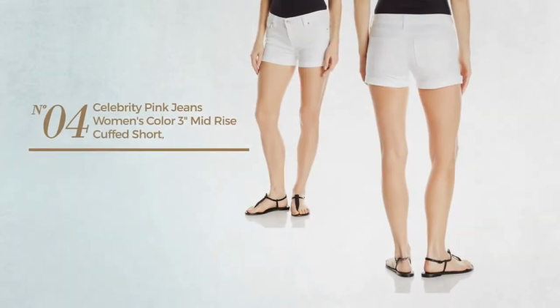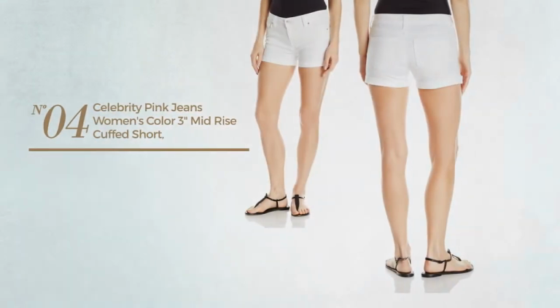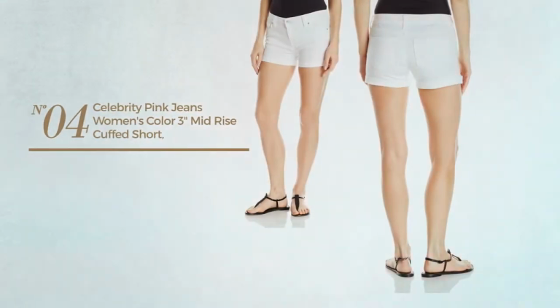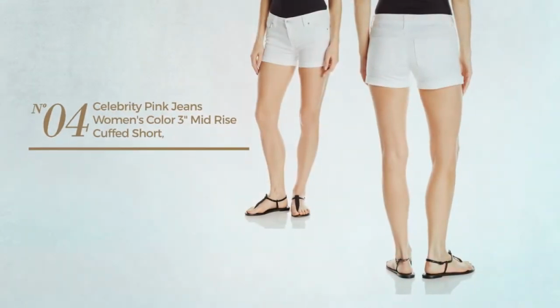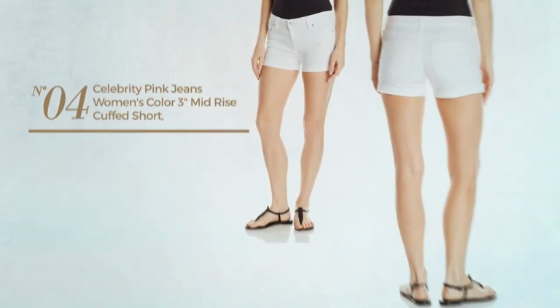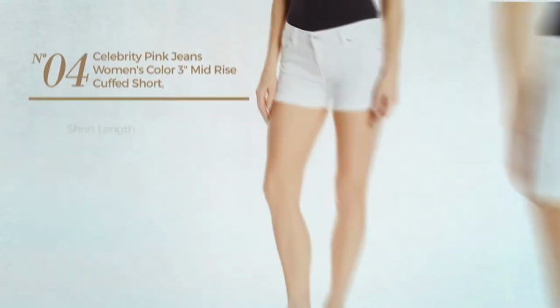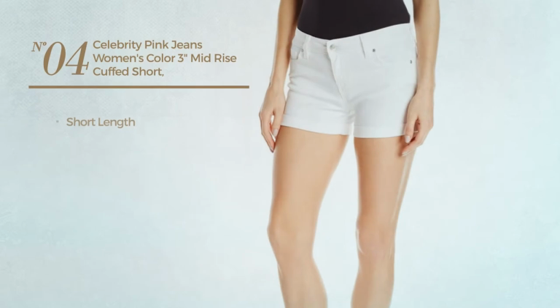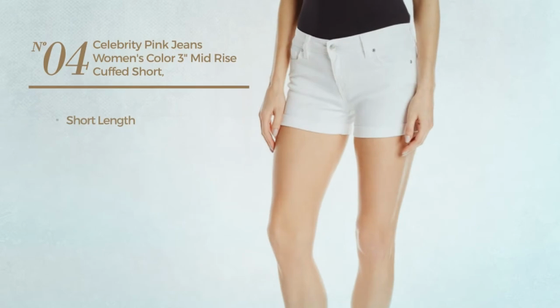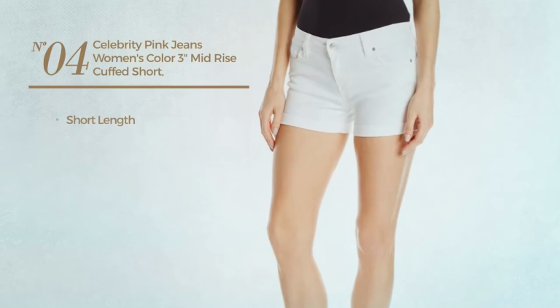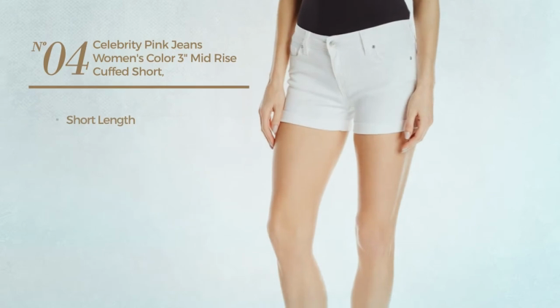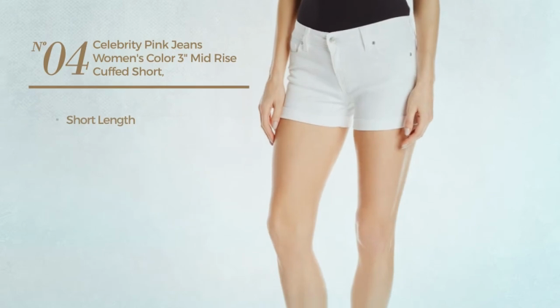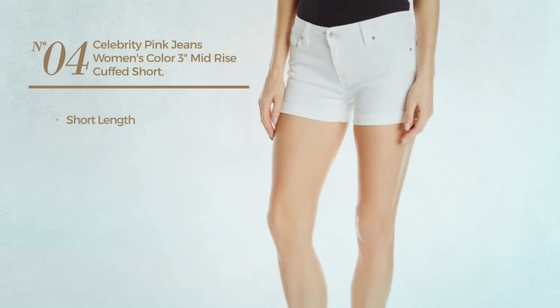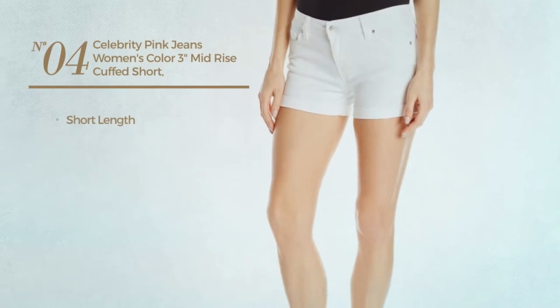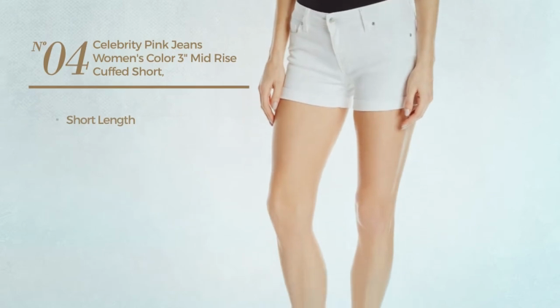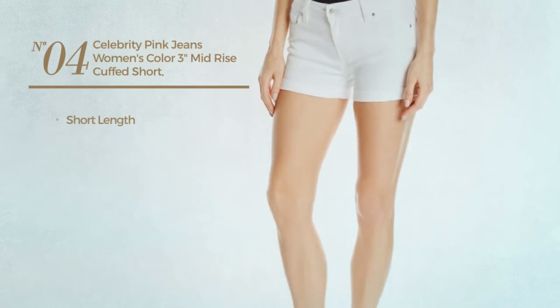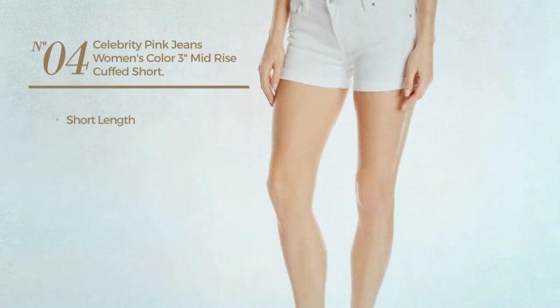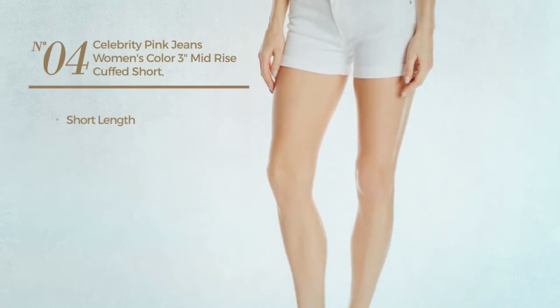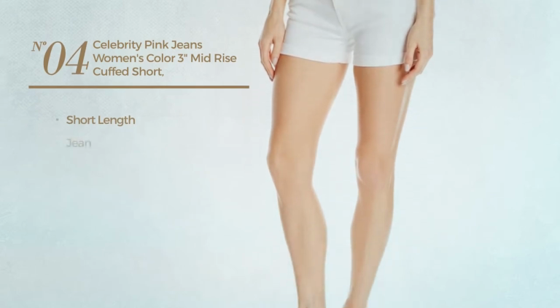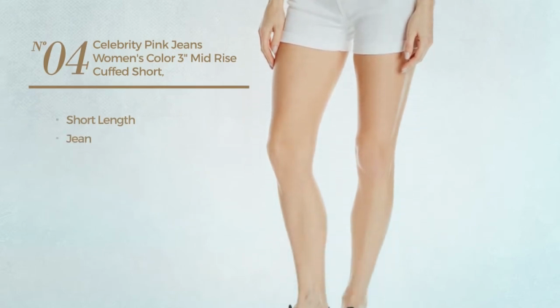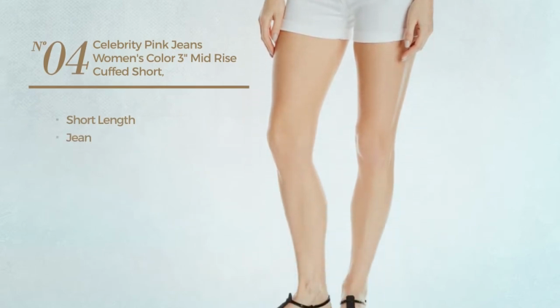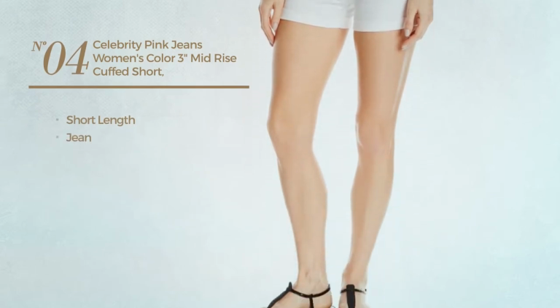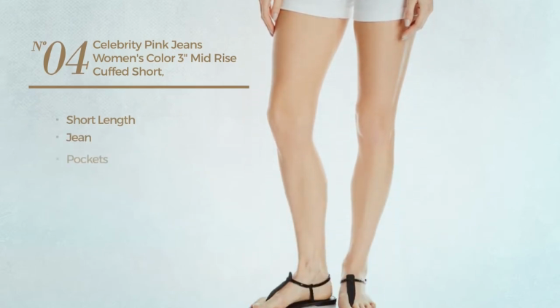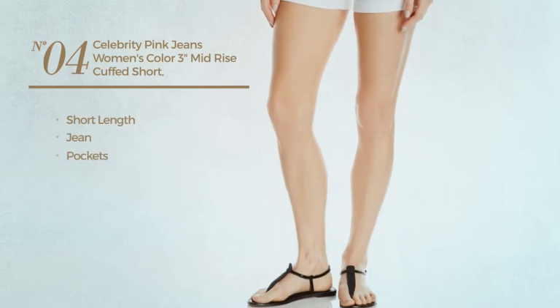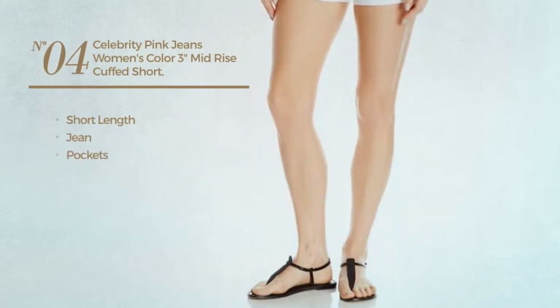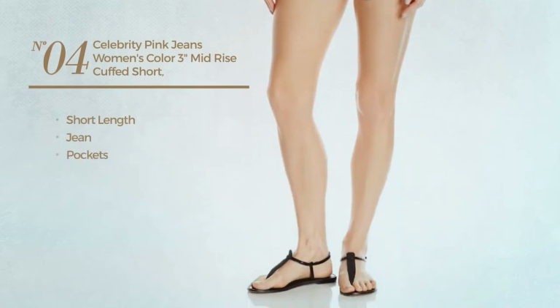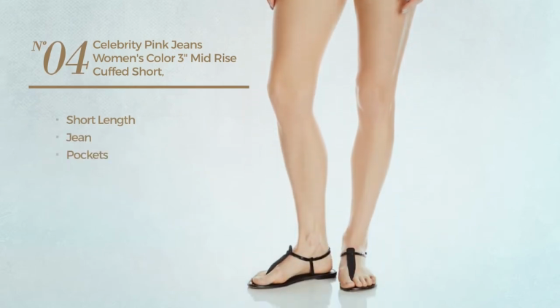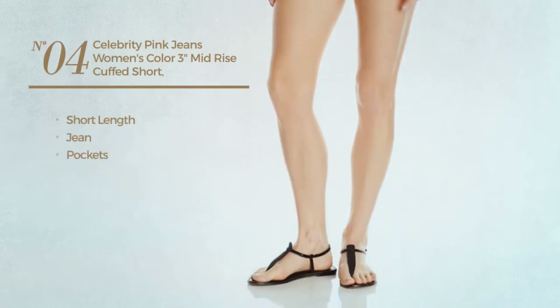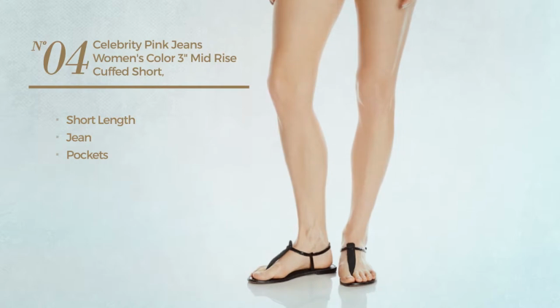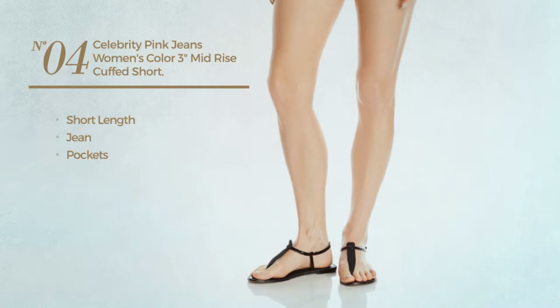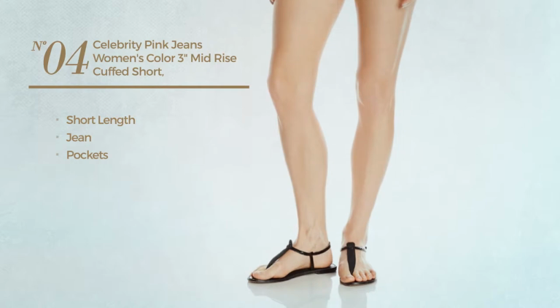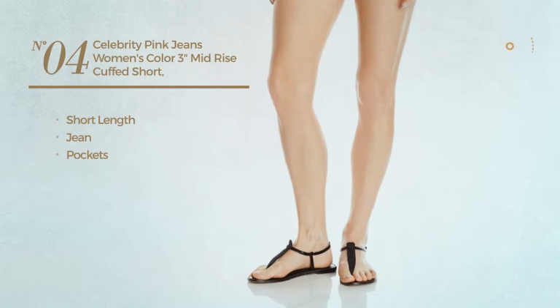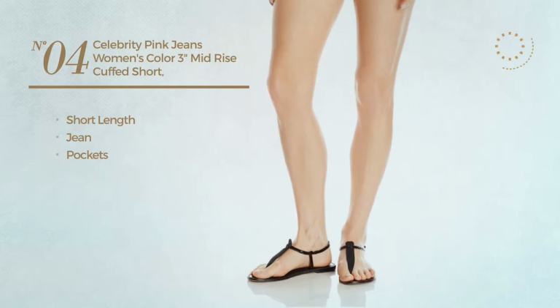Number 4. A Short Length Jeans, crafted from Jean, with pockets. Available in 2 other colors.